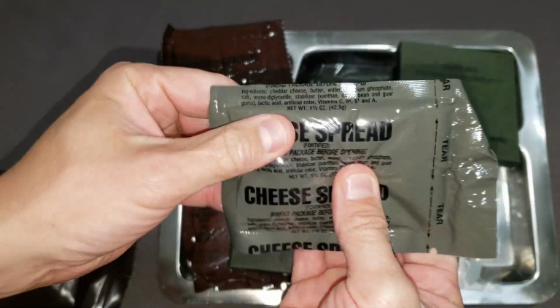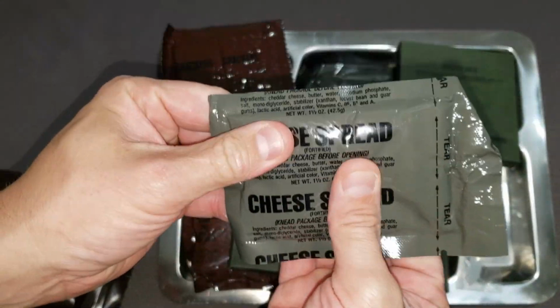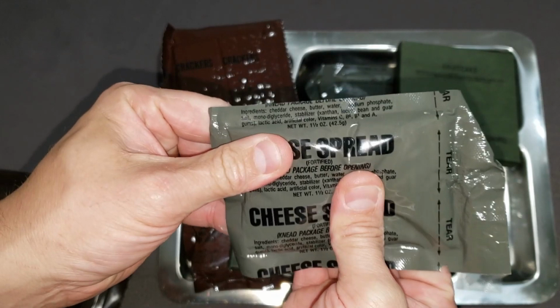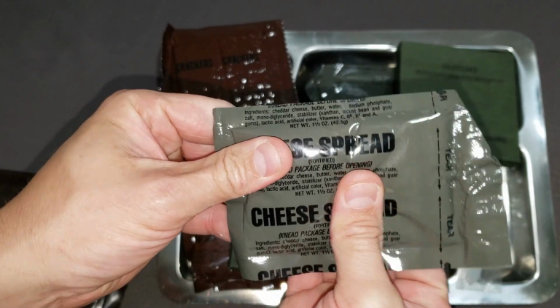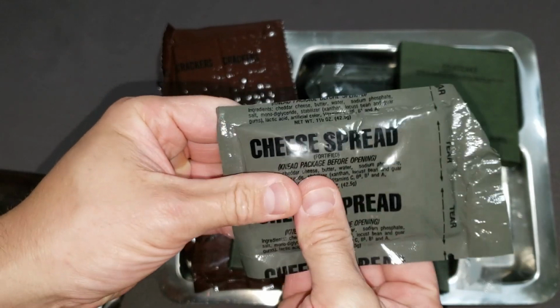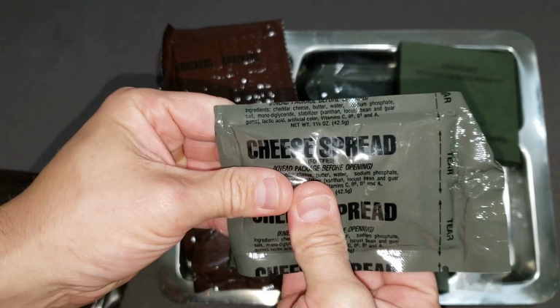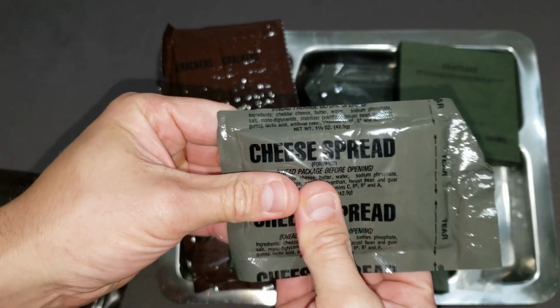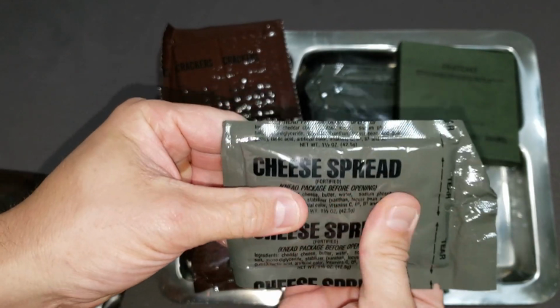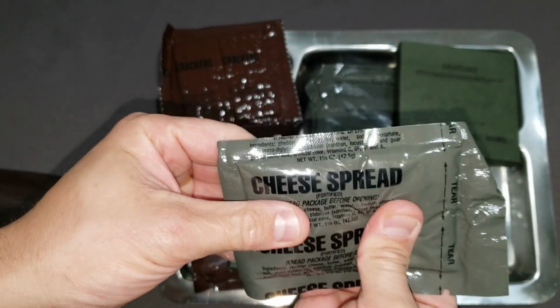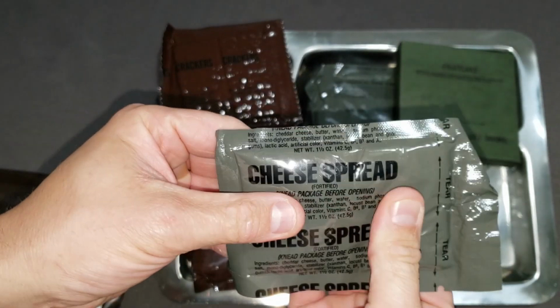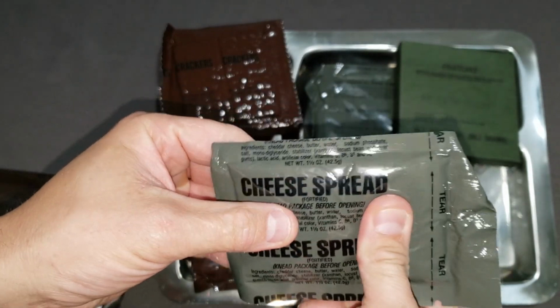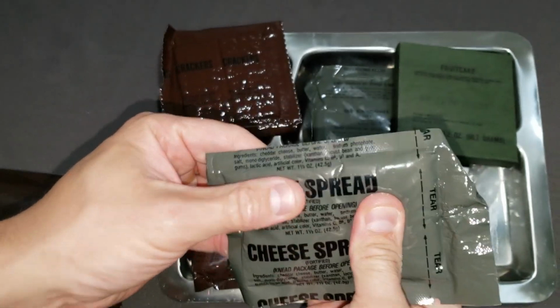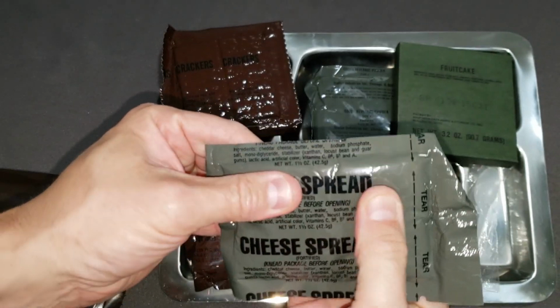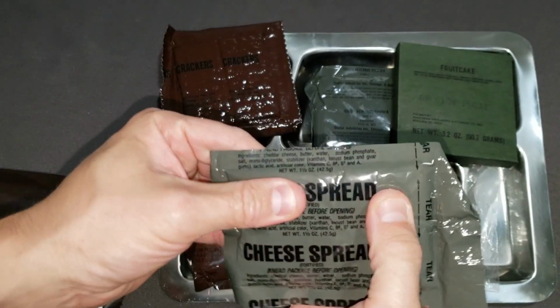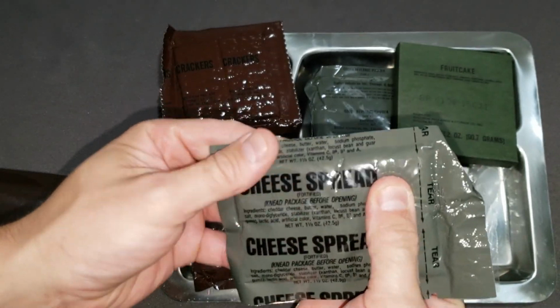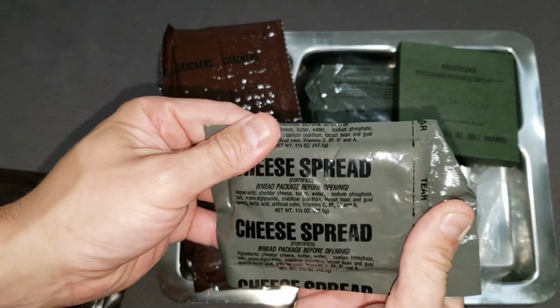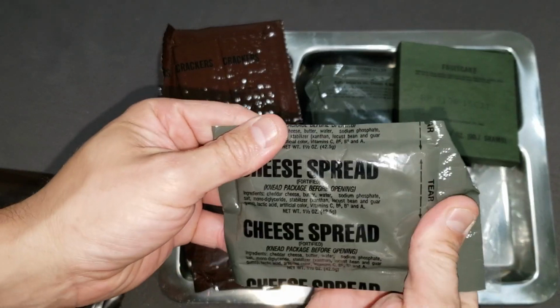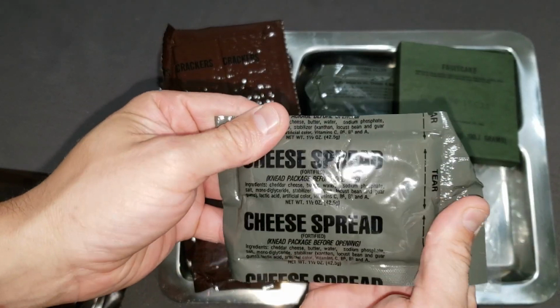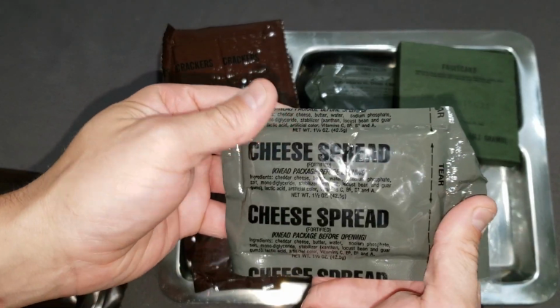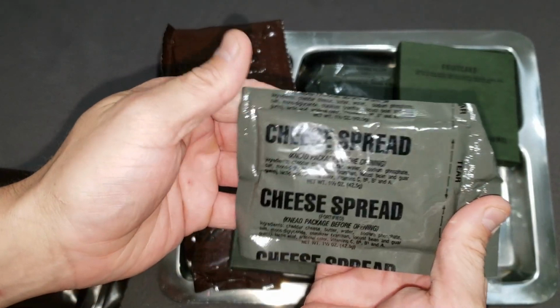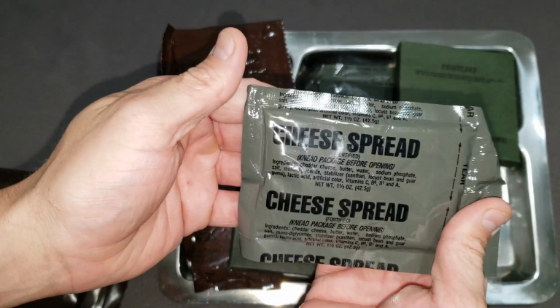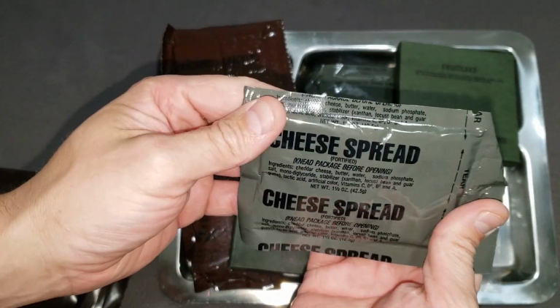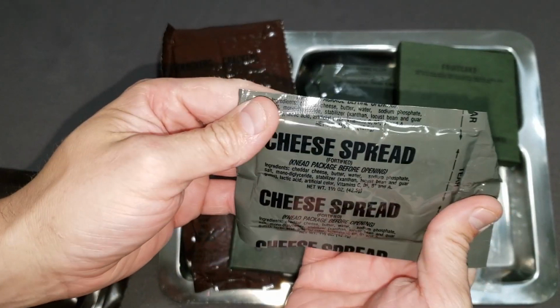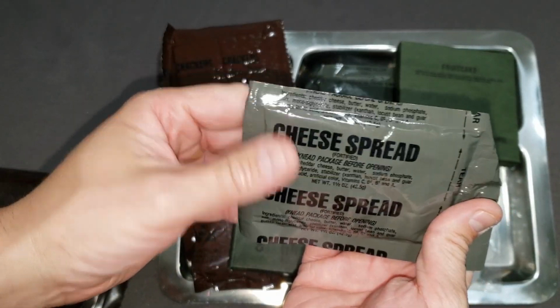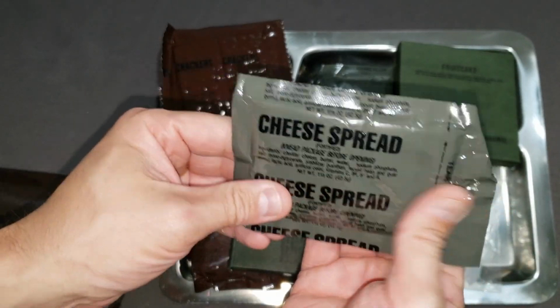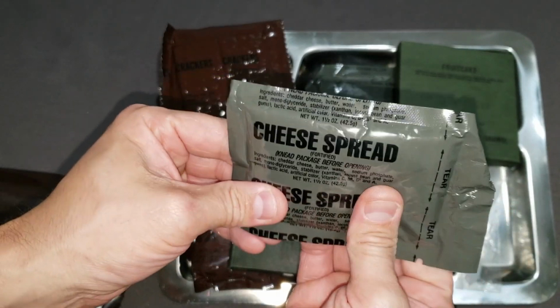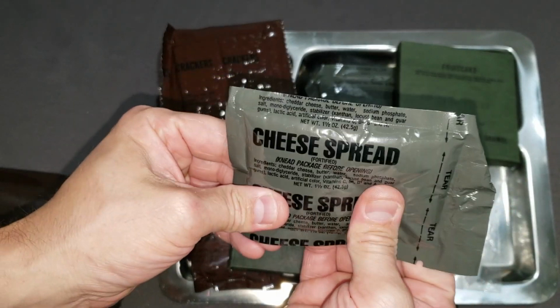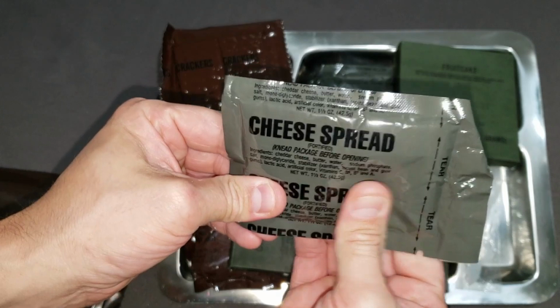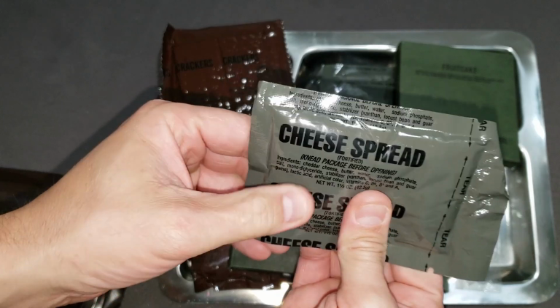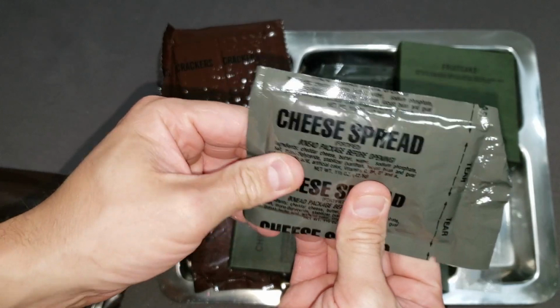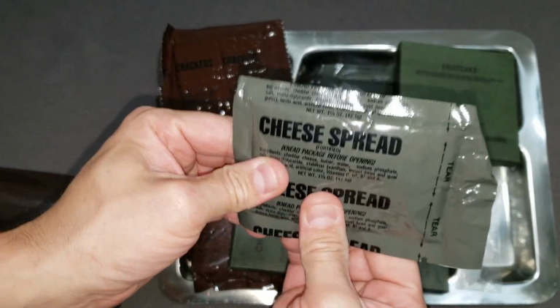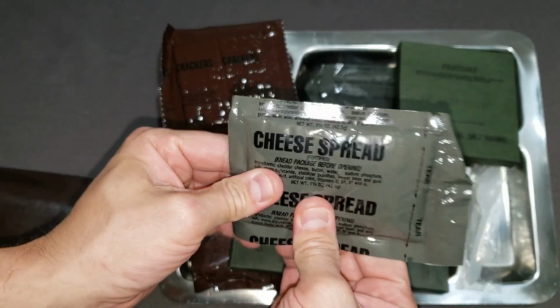Oh, we've got some cheese spread. I definitely don't think that's any good, but let's check it out.